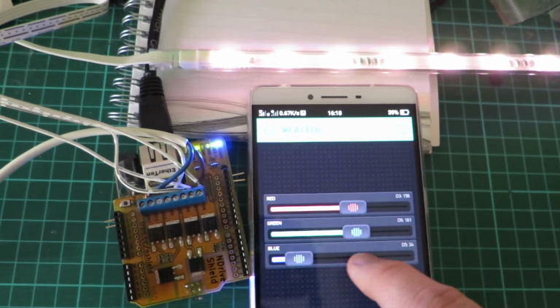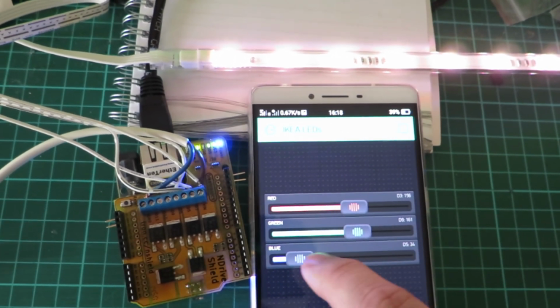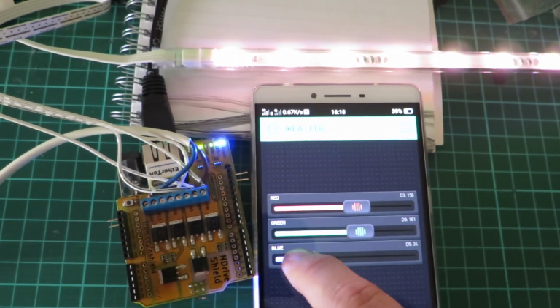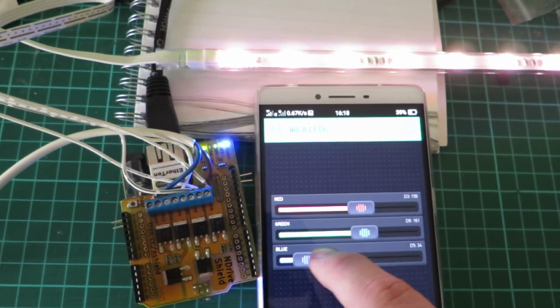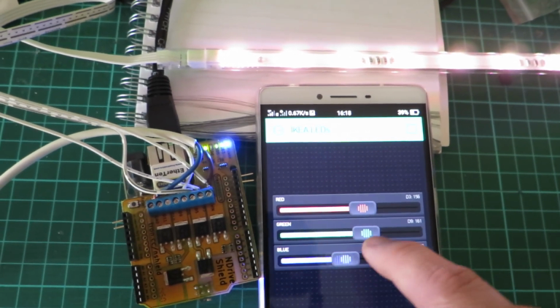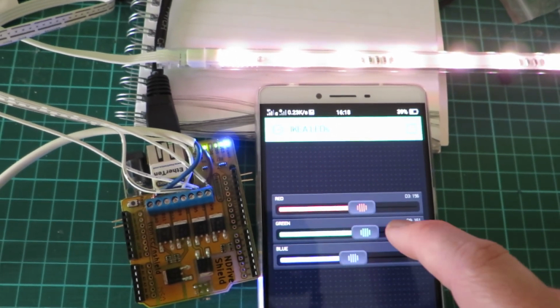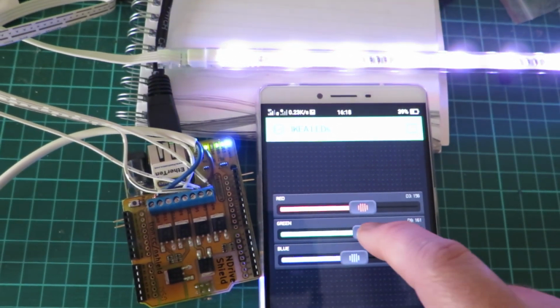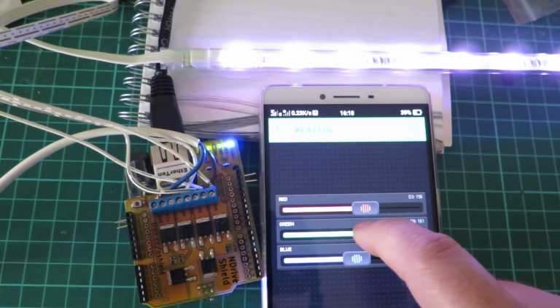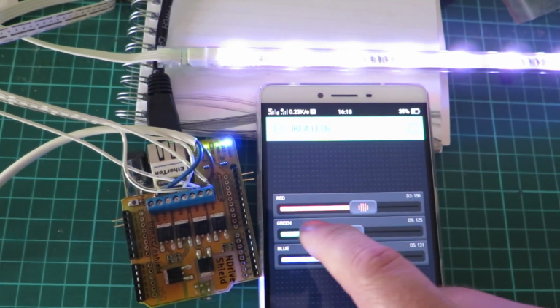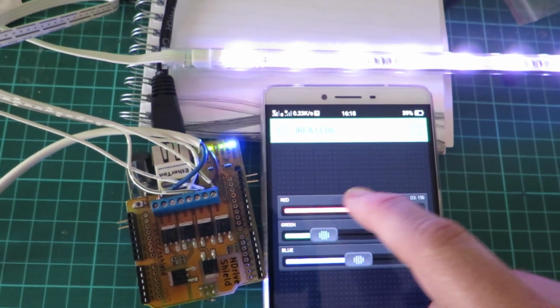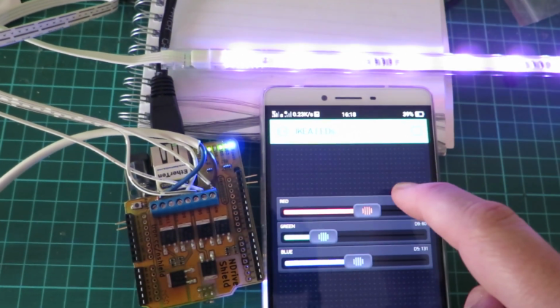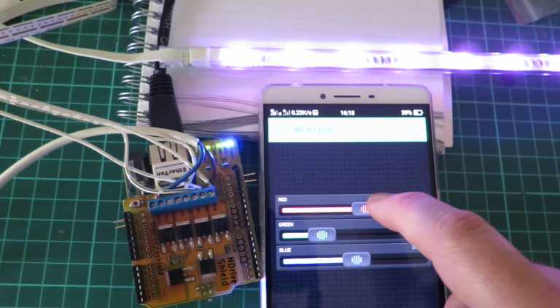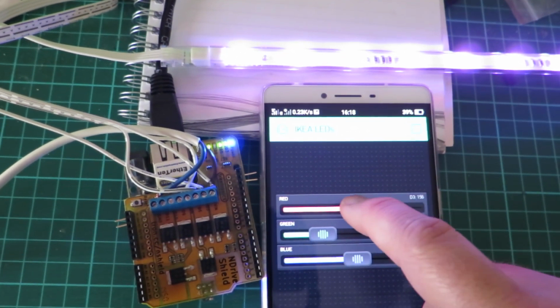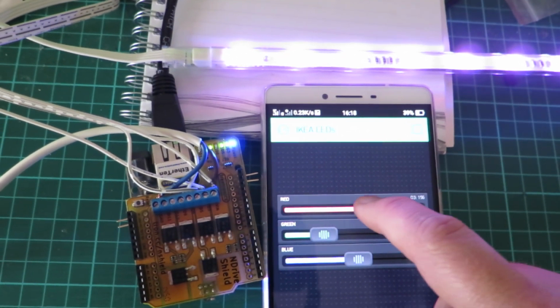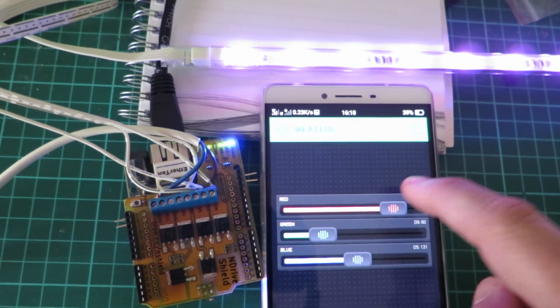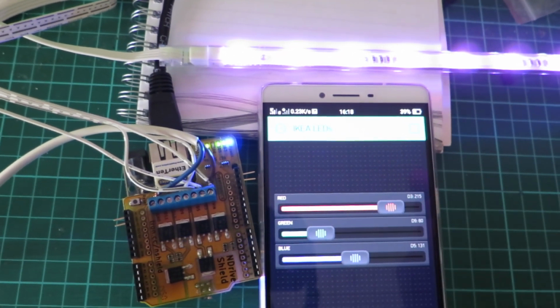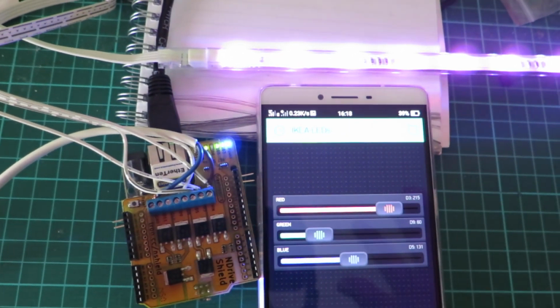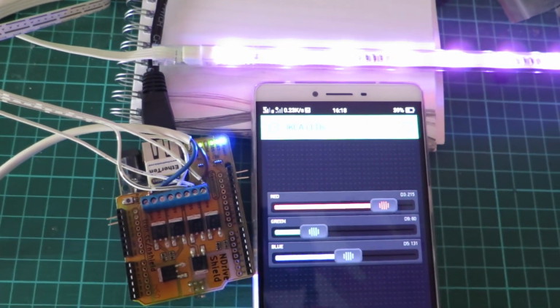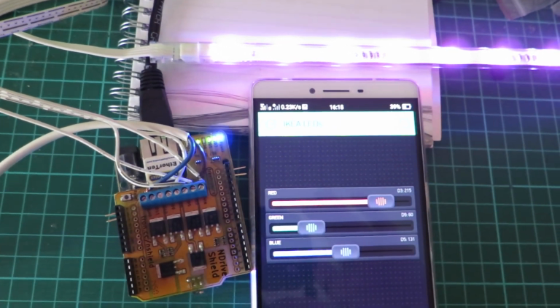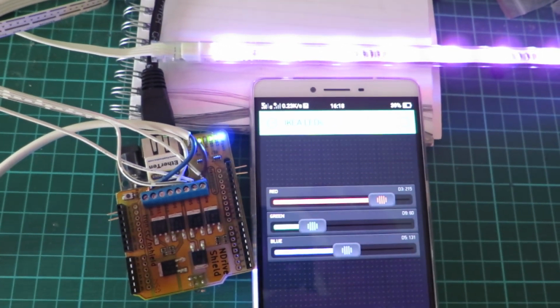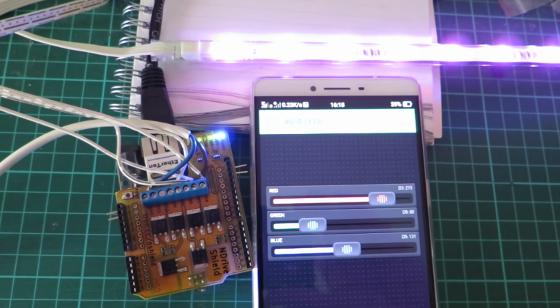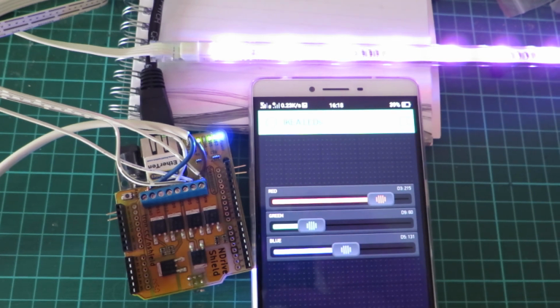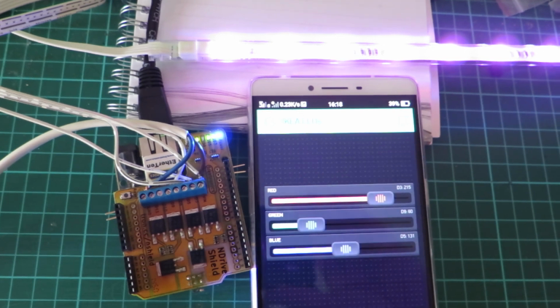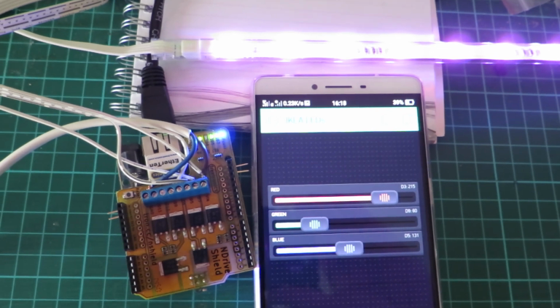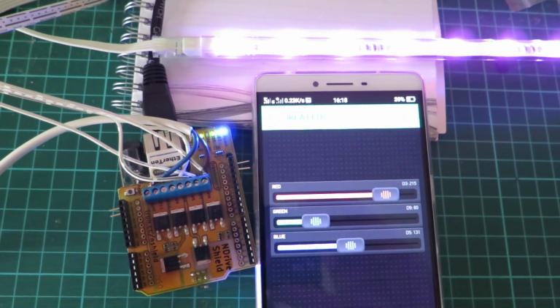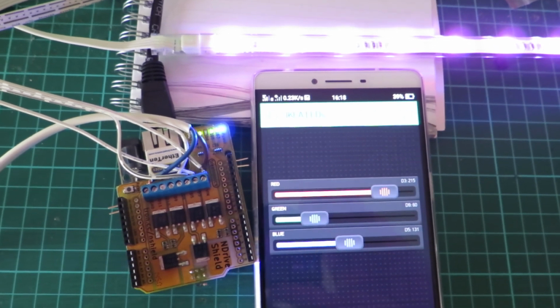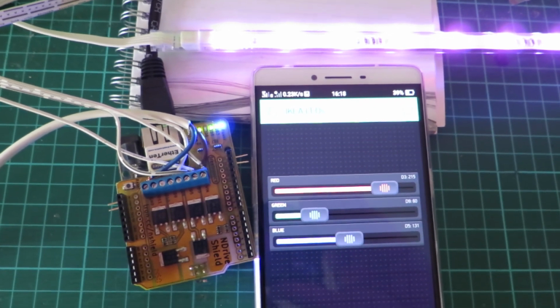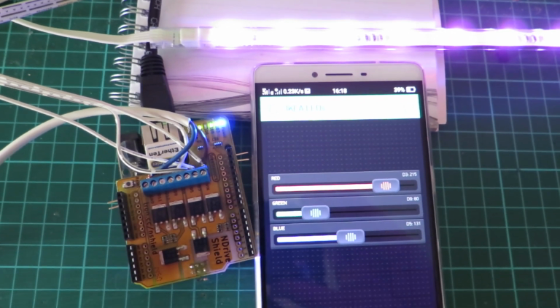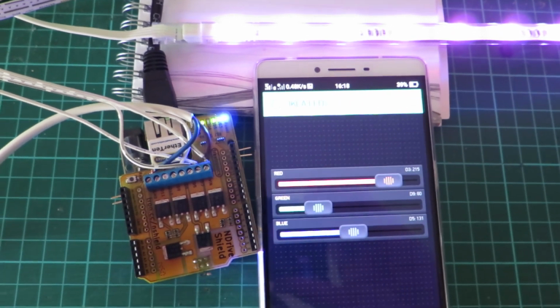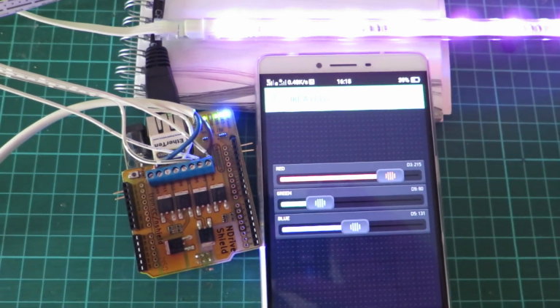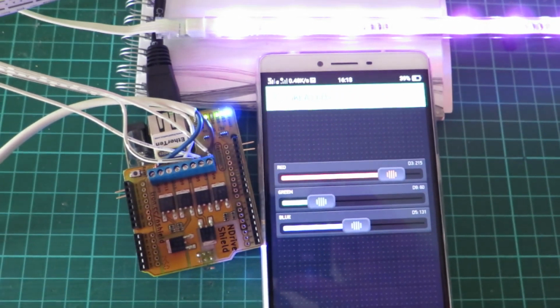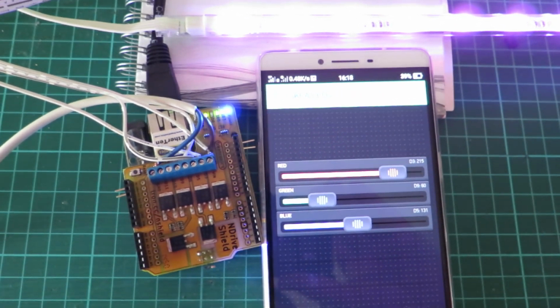We're going to spend a lot more time trying this out and now experiment with some sensors, so please keep reading.